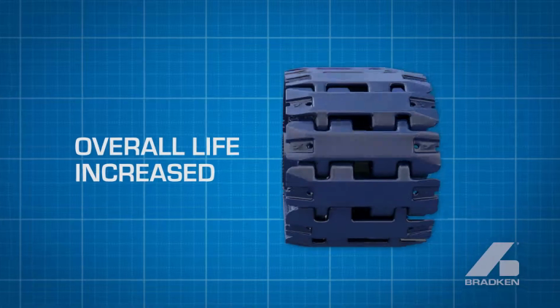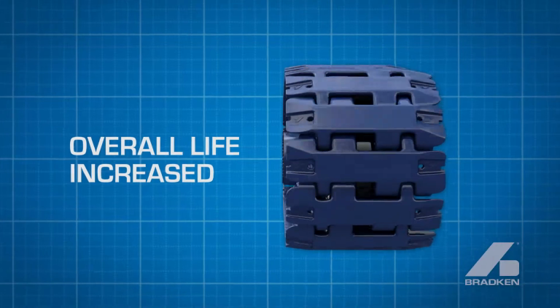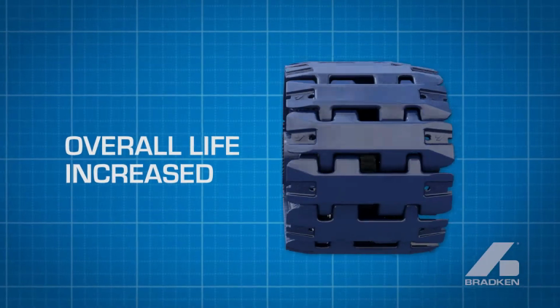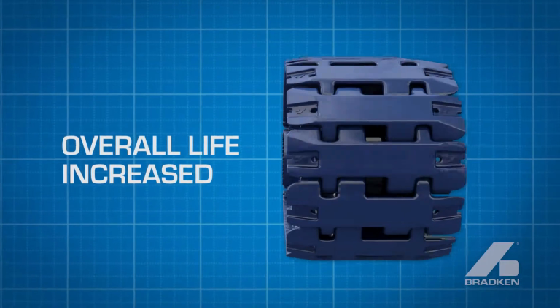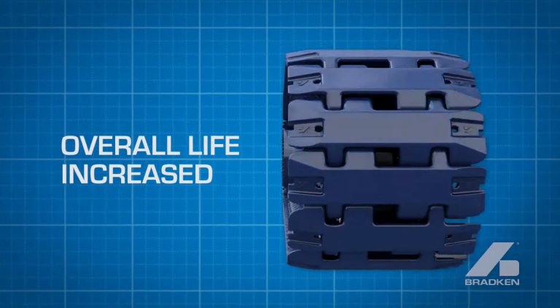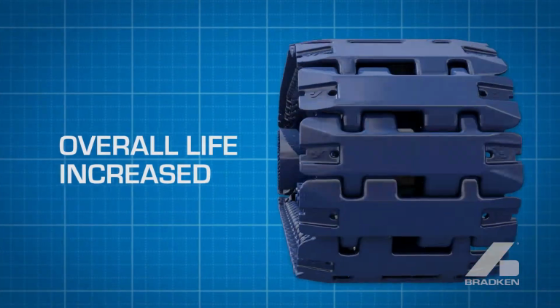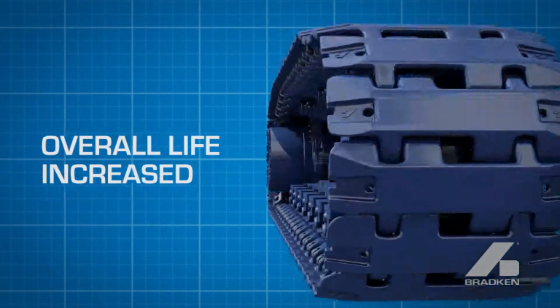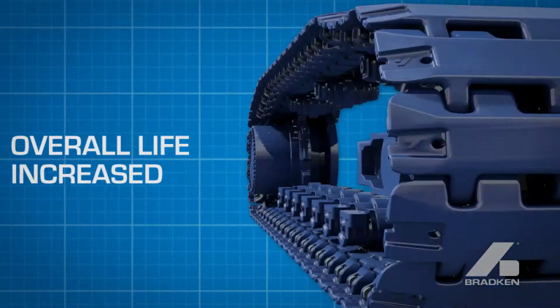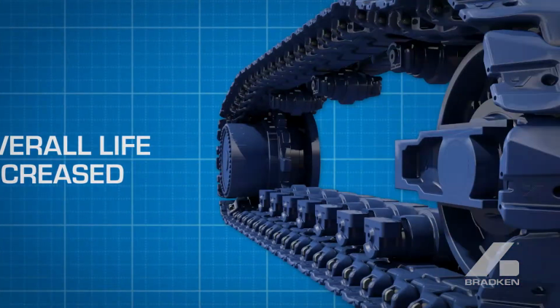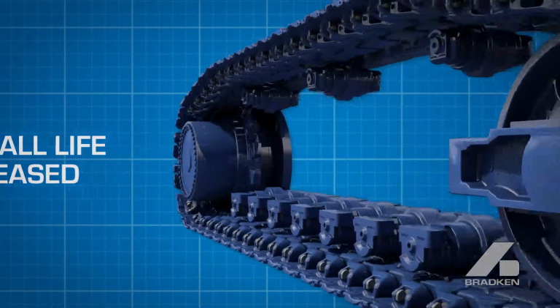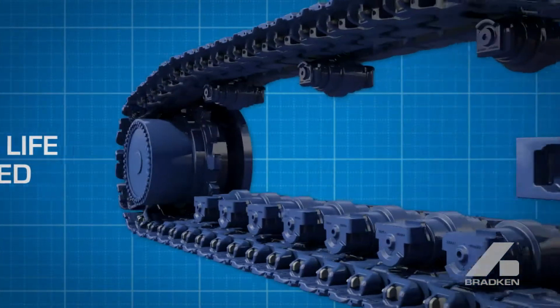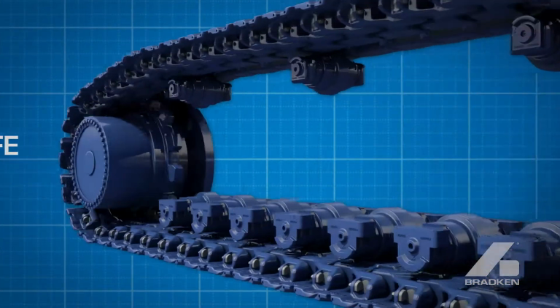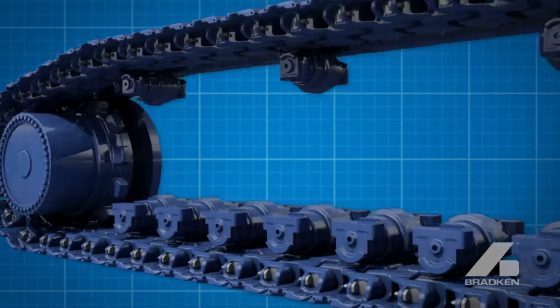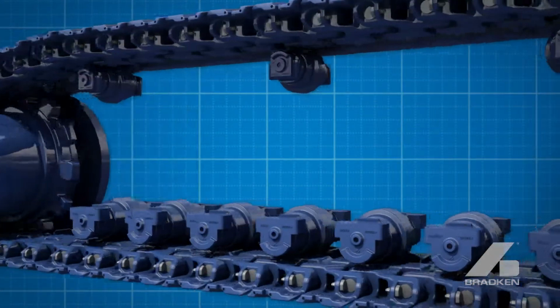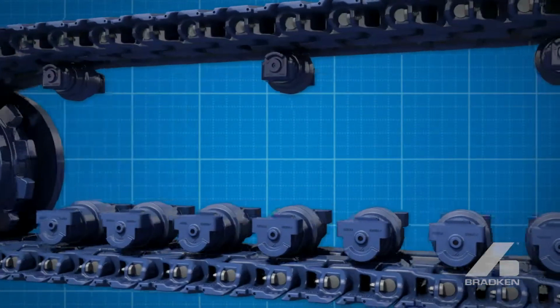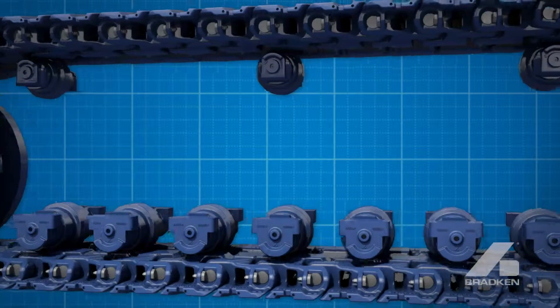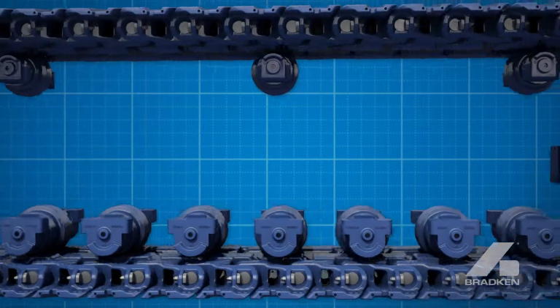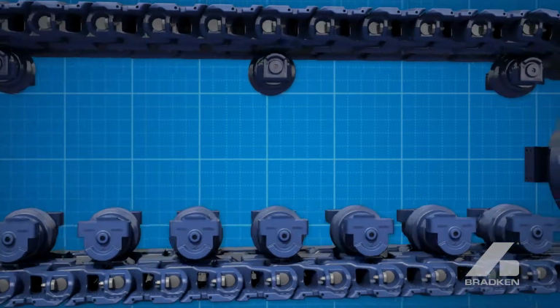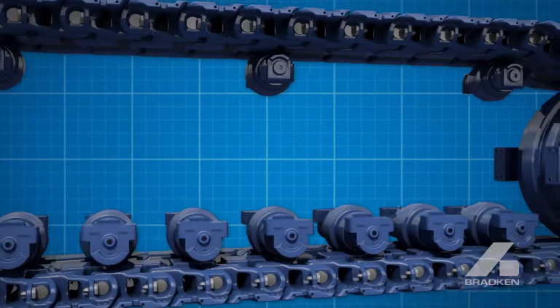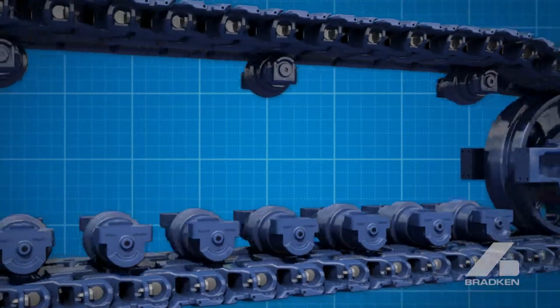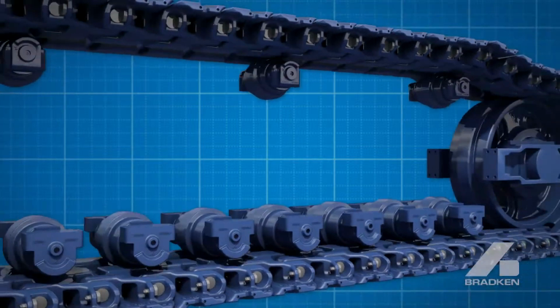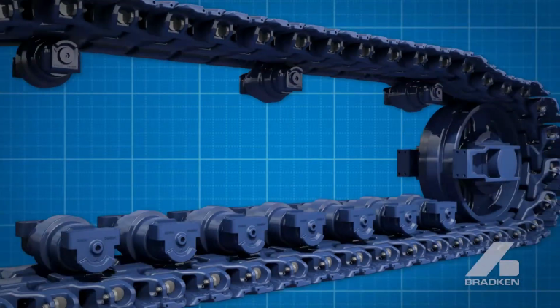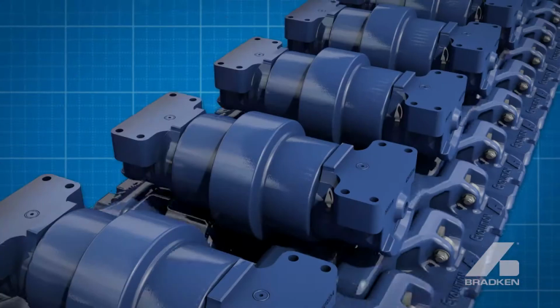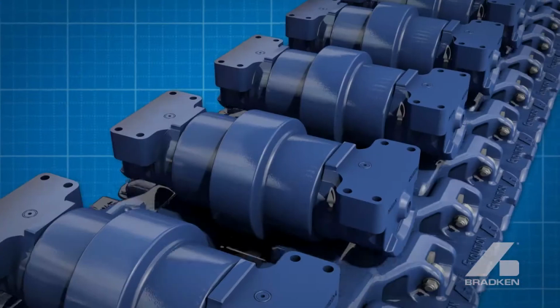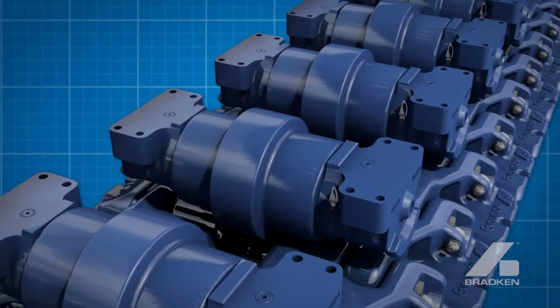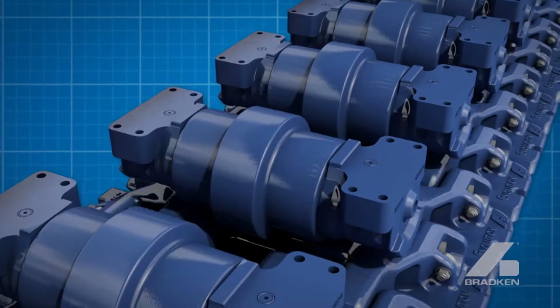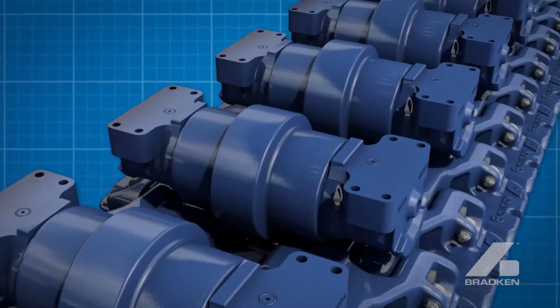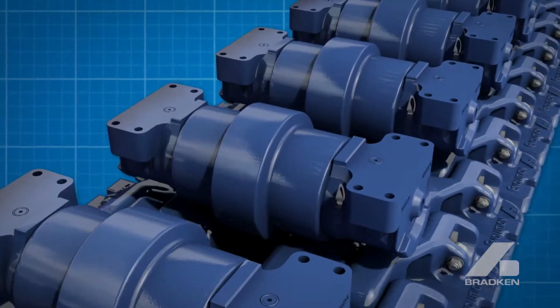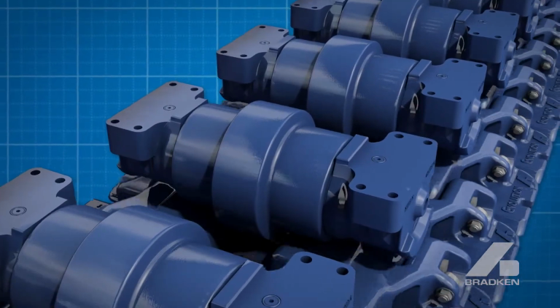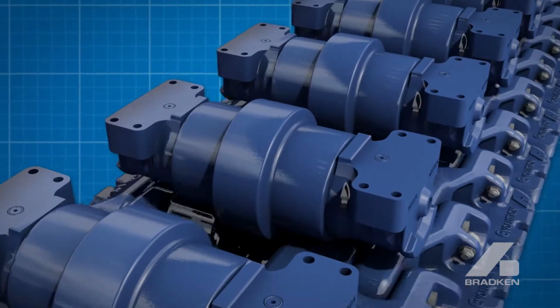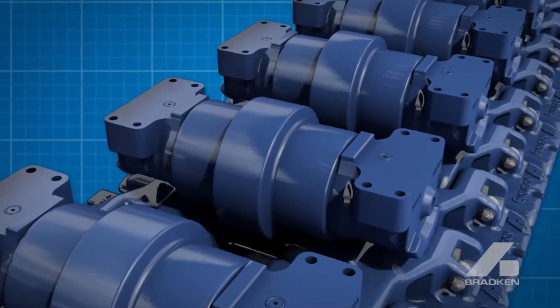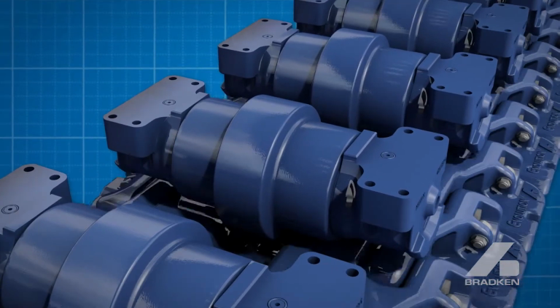Overall life is increased in the mating components, meaning fewer rollers are replaced over the life of the tracks.